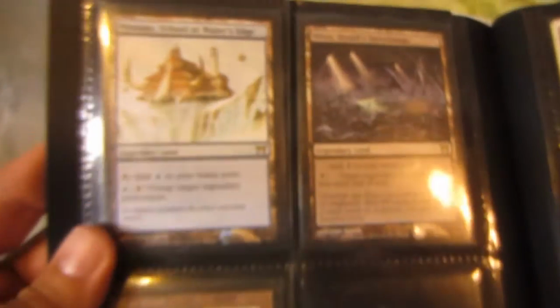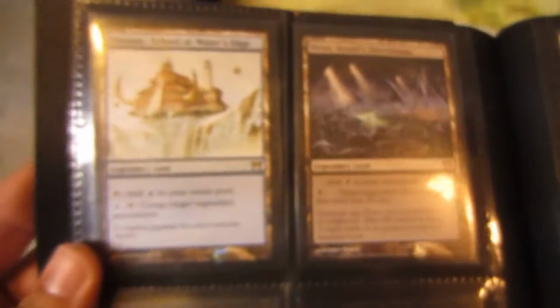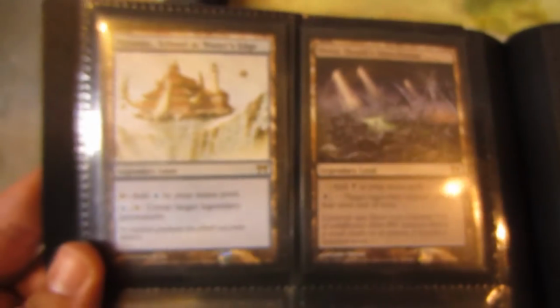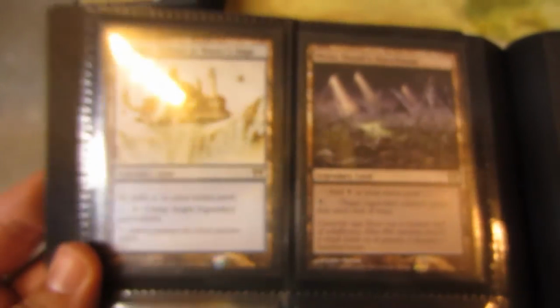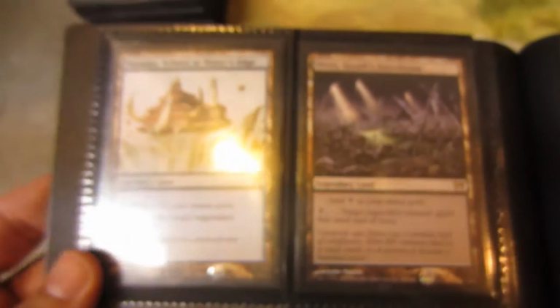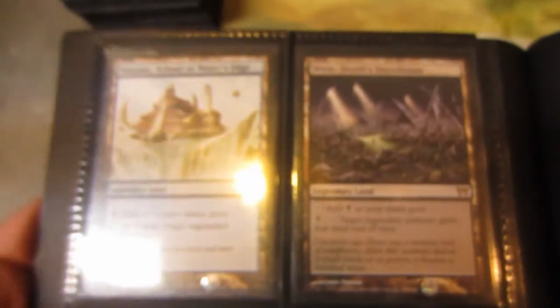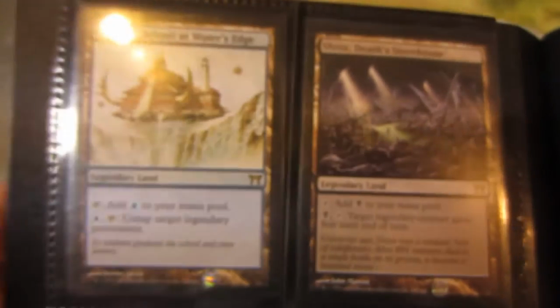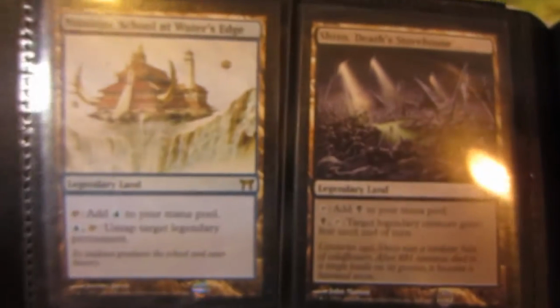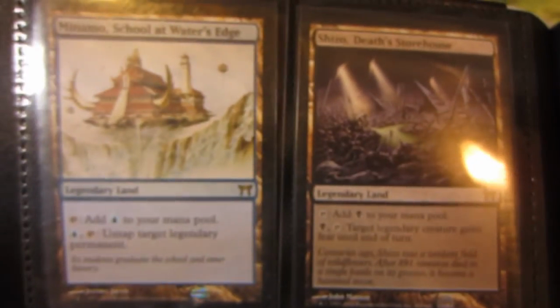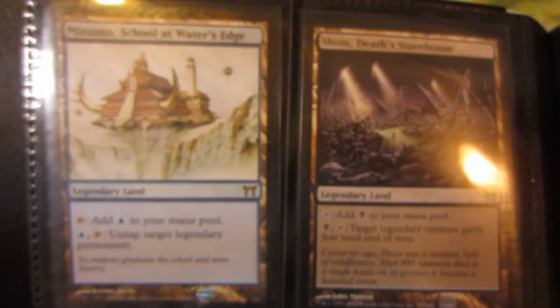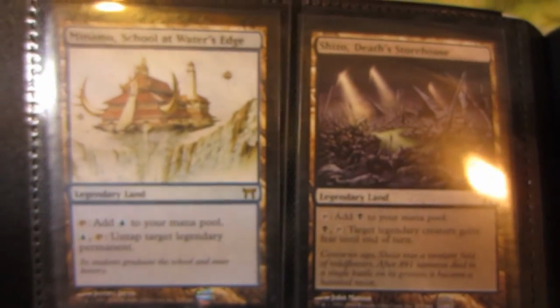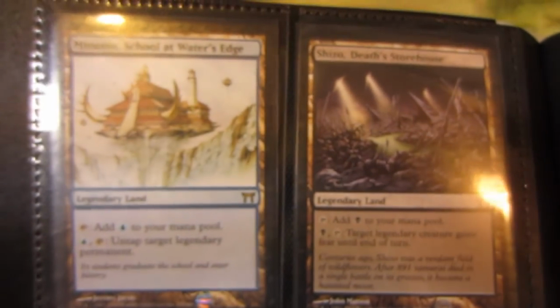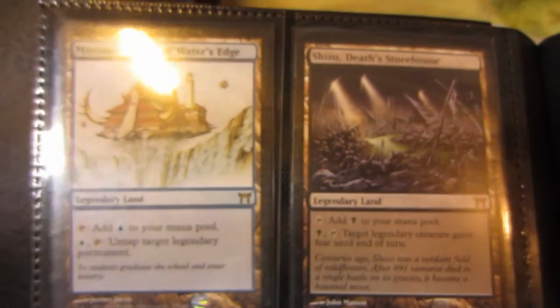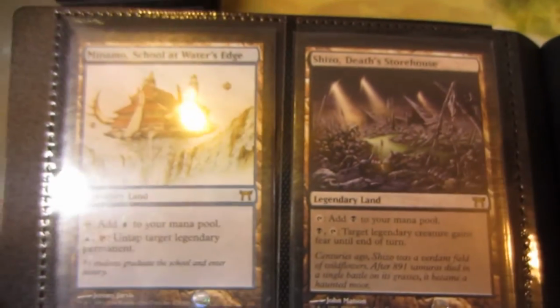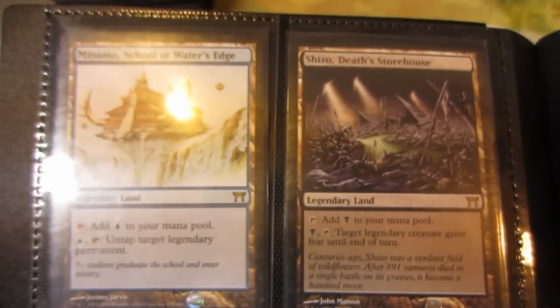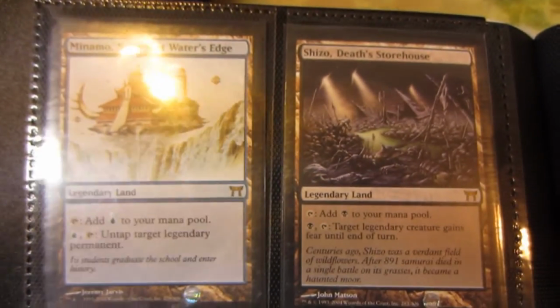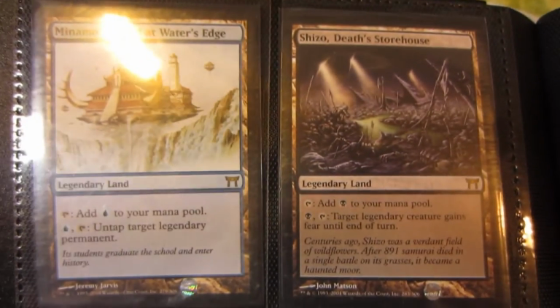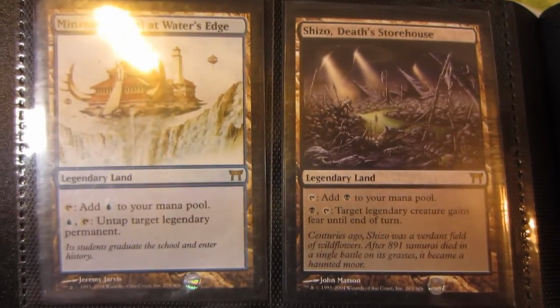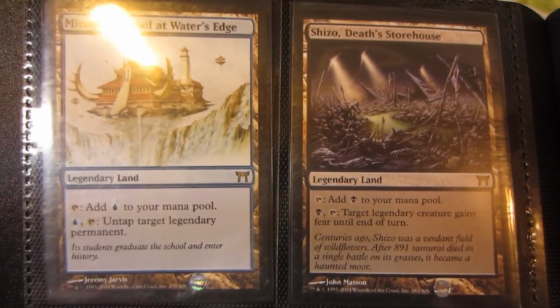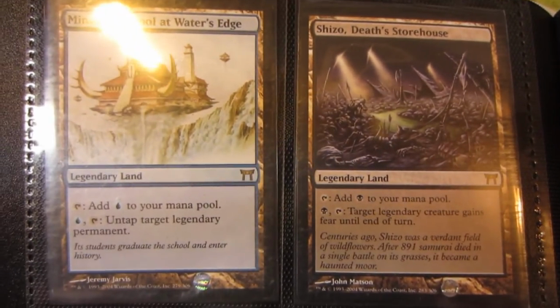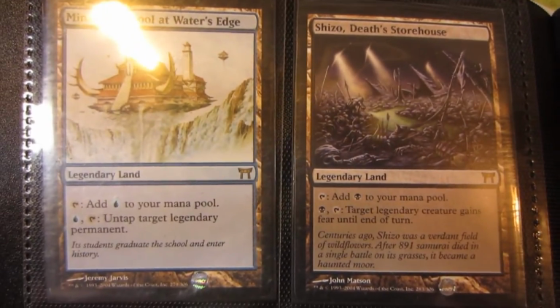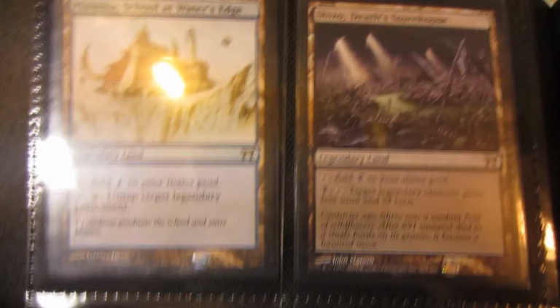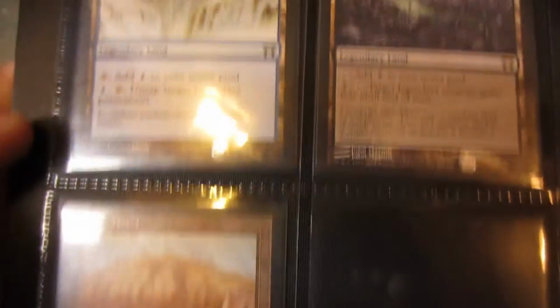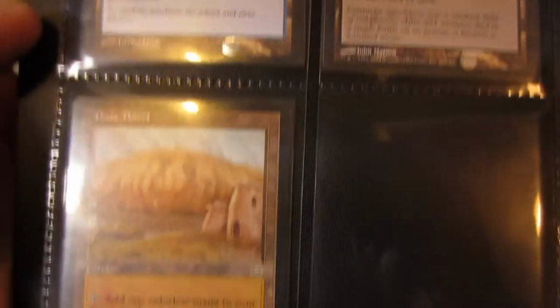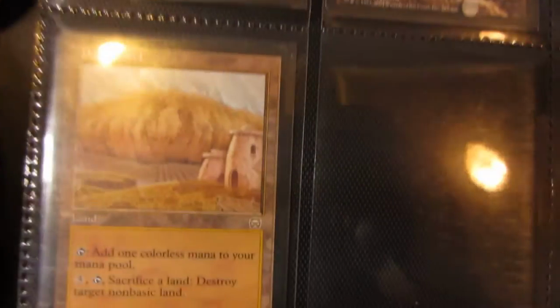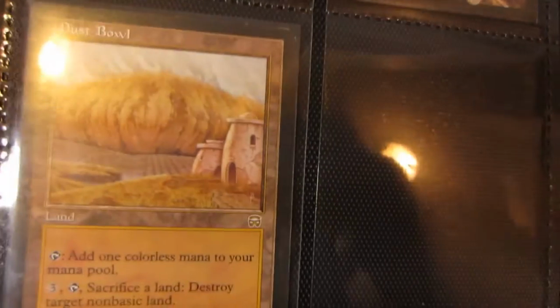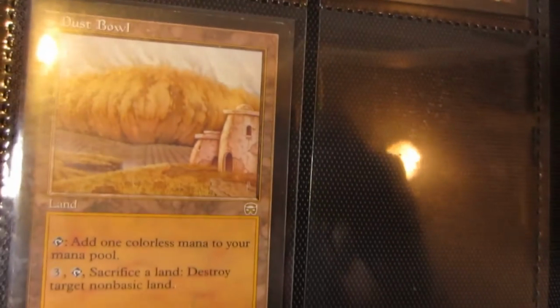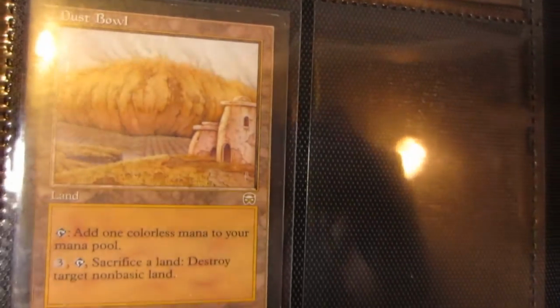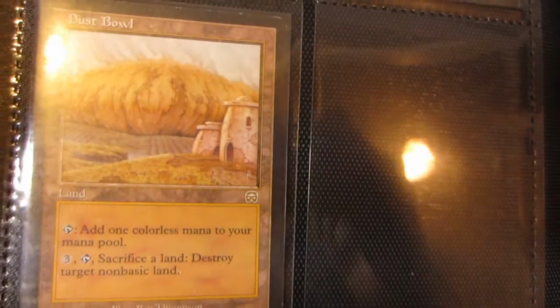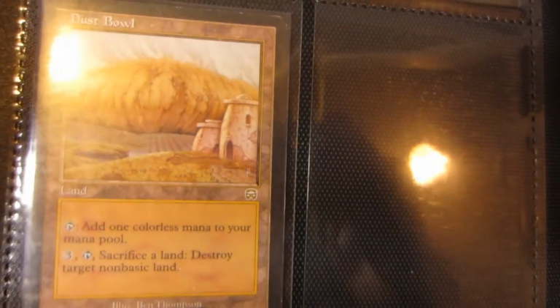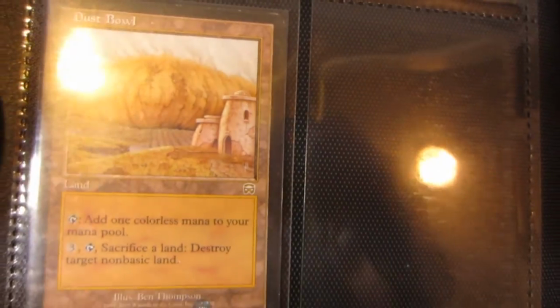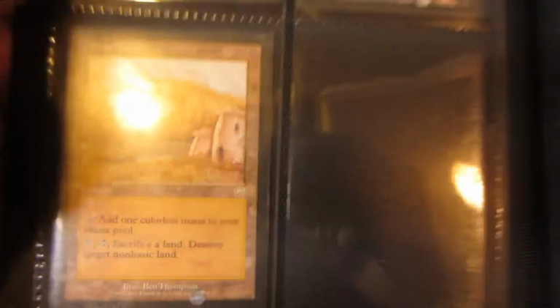One Minamo, School at Water's Edge, one Shizo, Death's Storehouse, and one Dust Bowl.